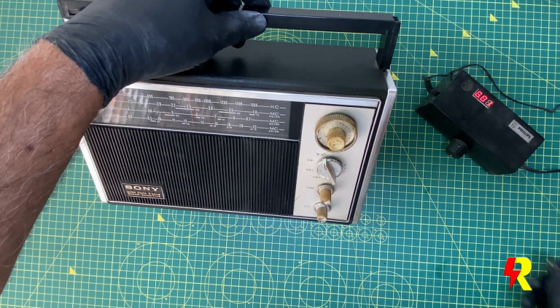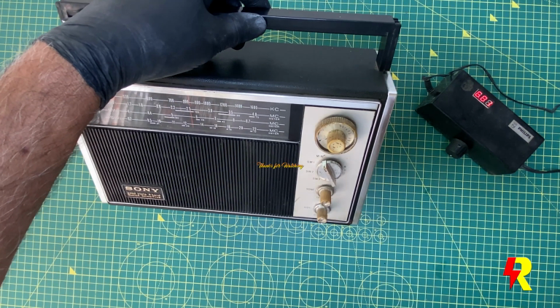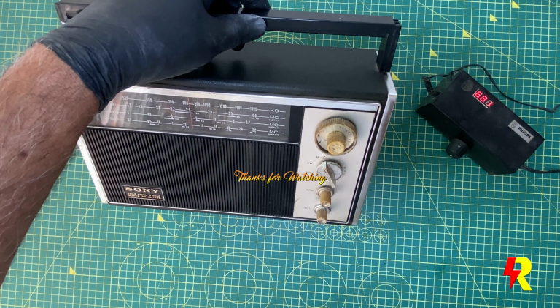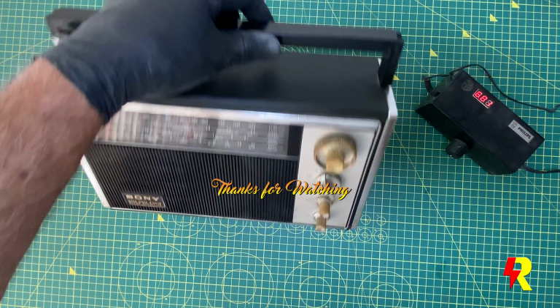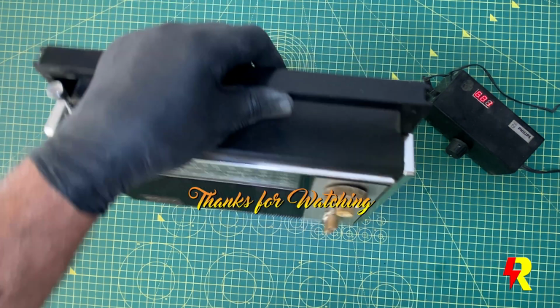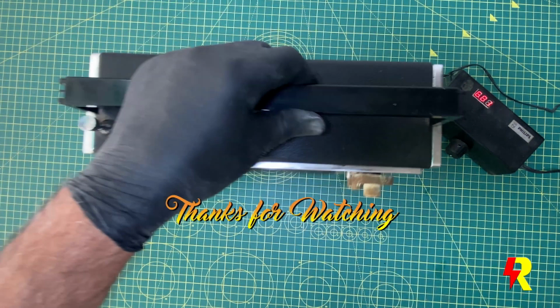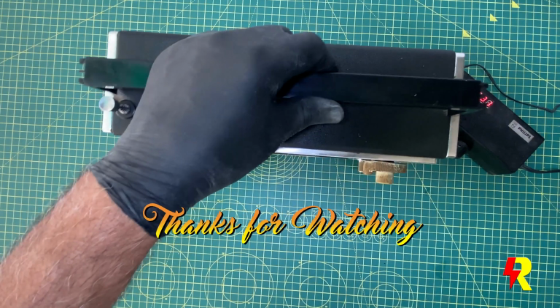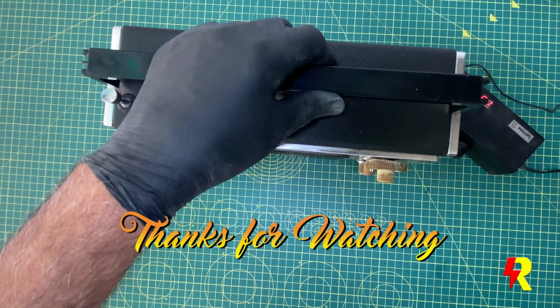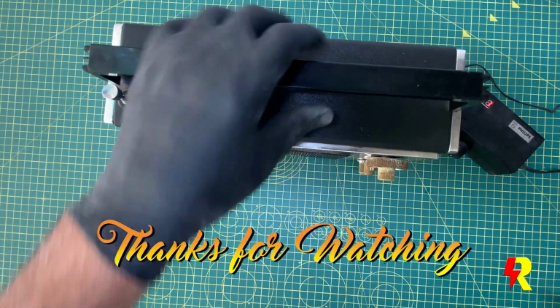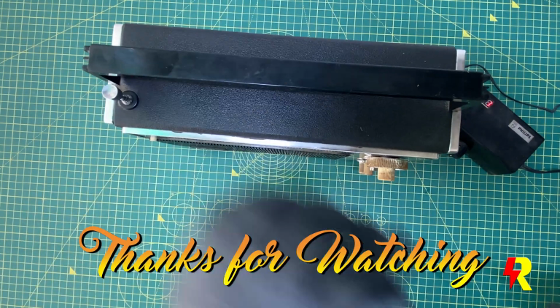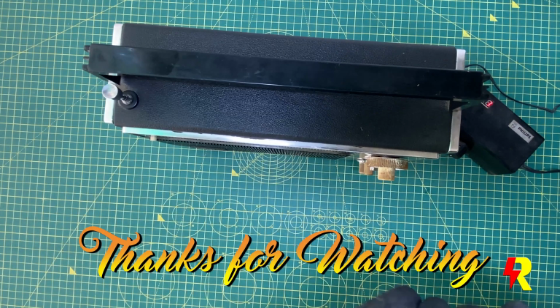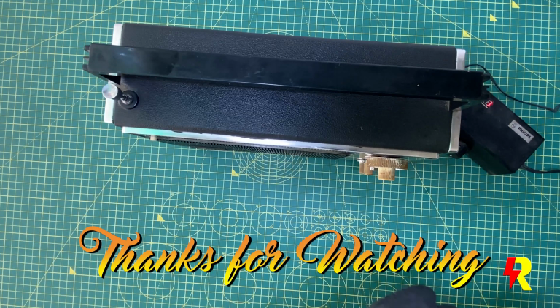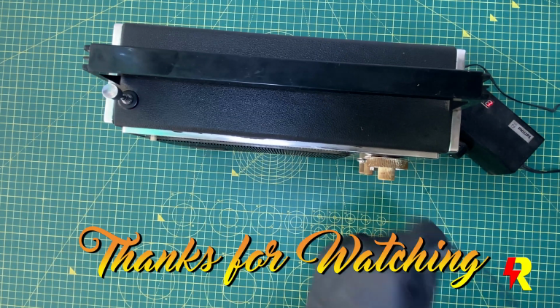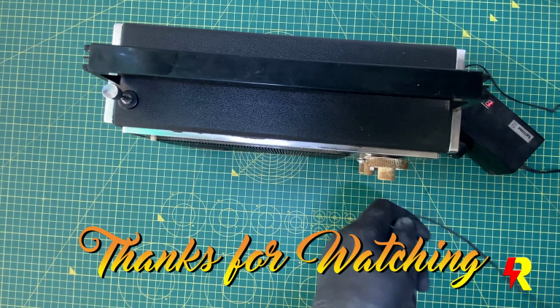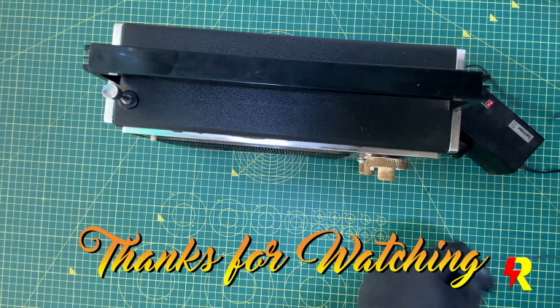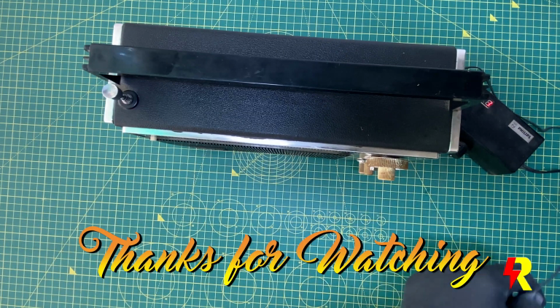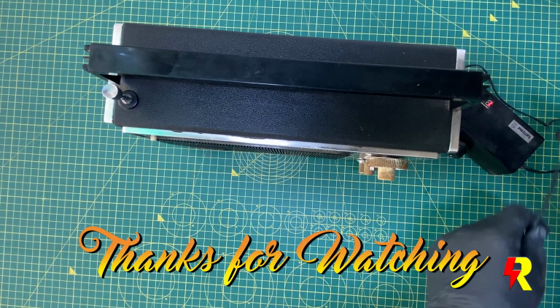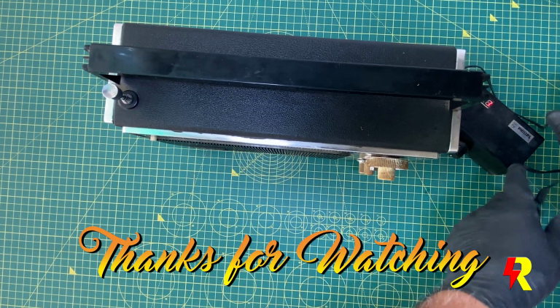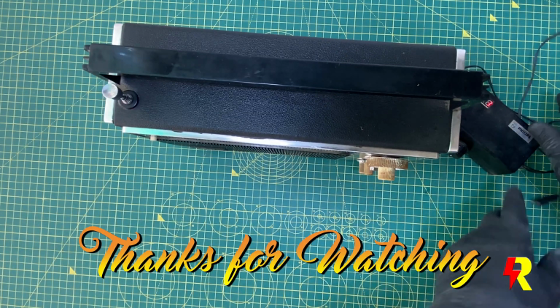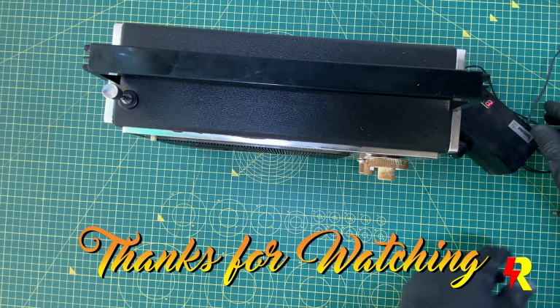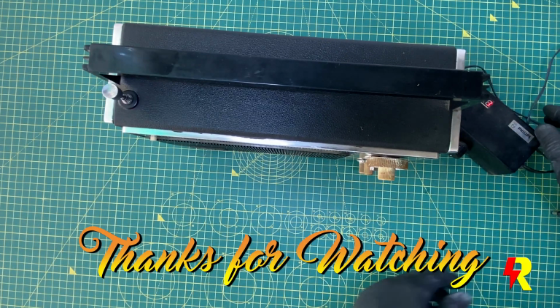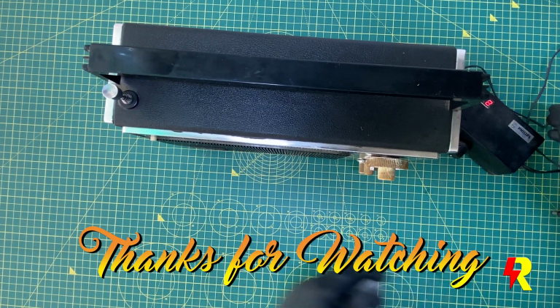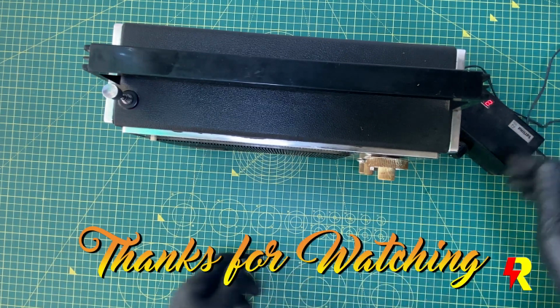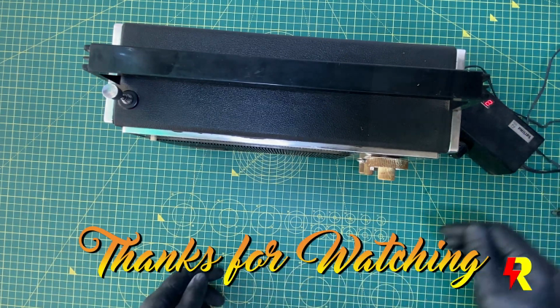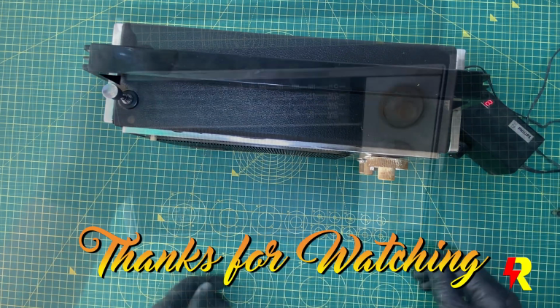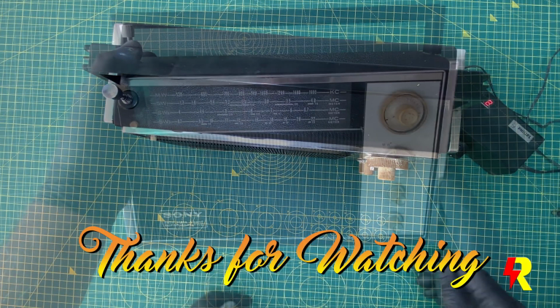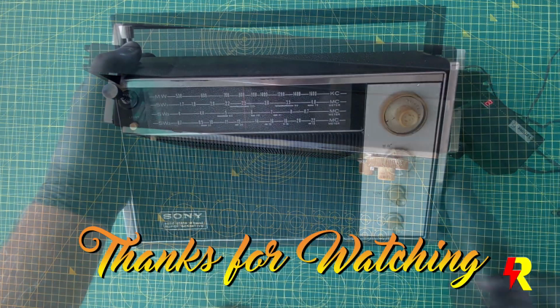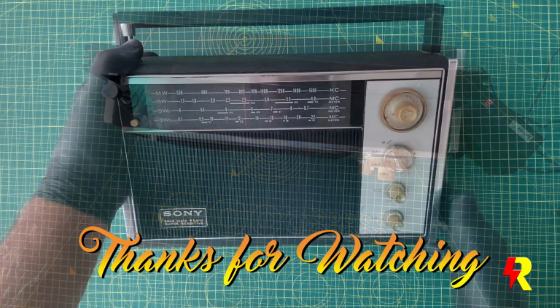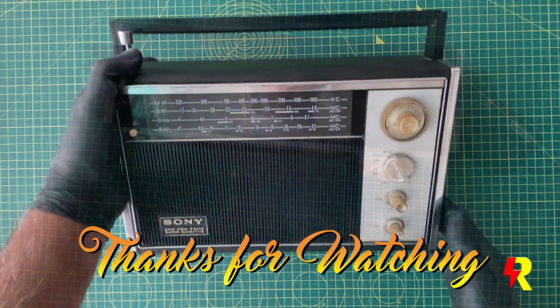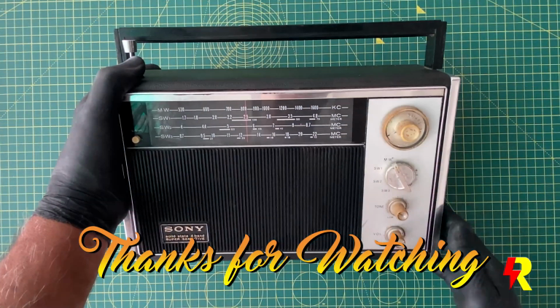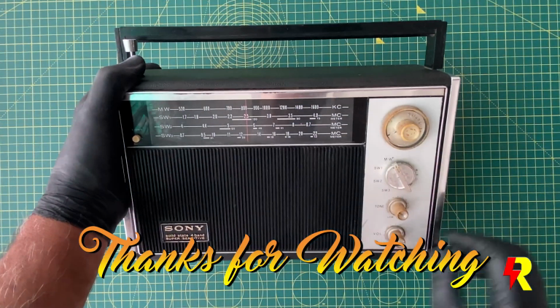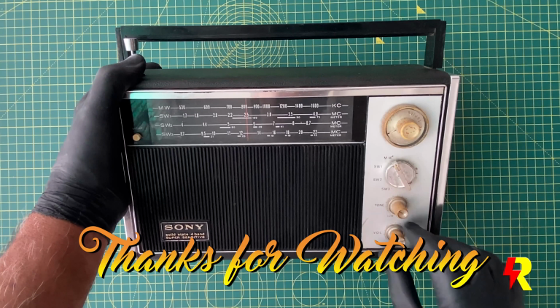I hope you liked this video. Do see my other videos on vintage radios and electronics.